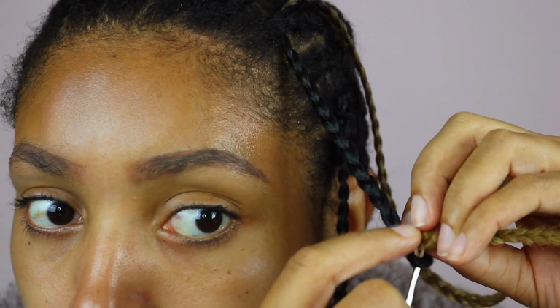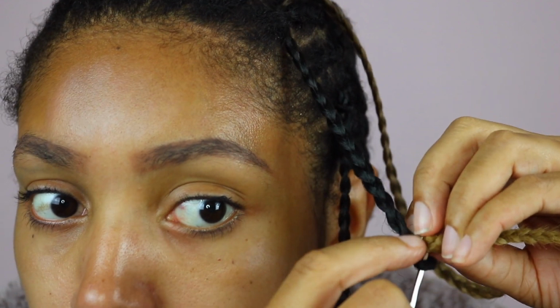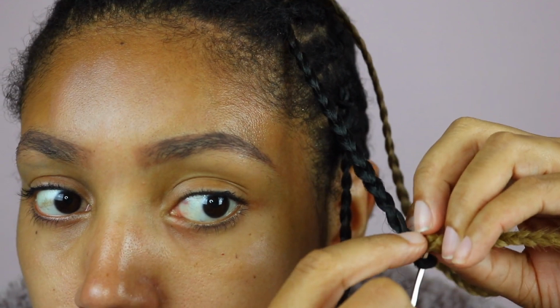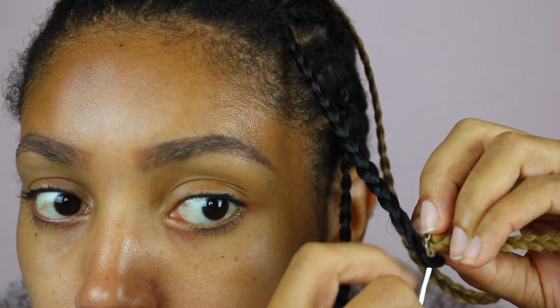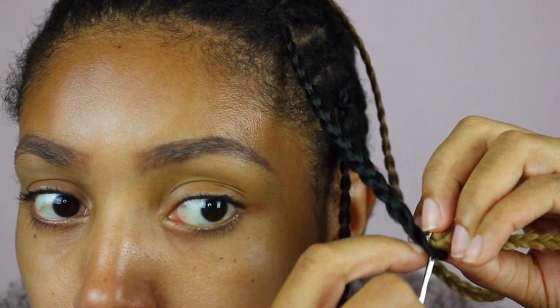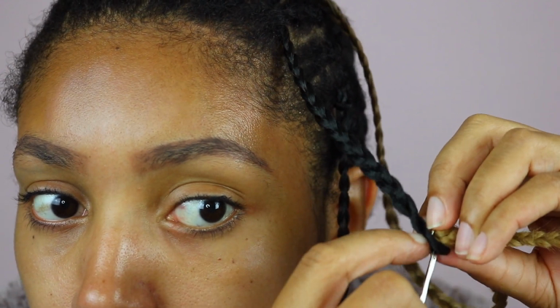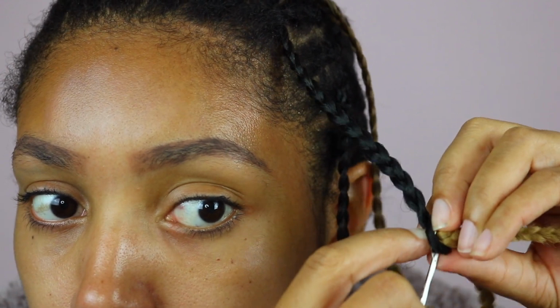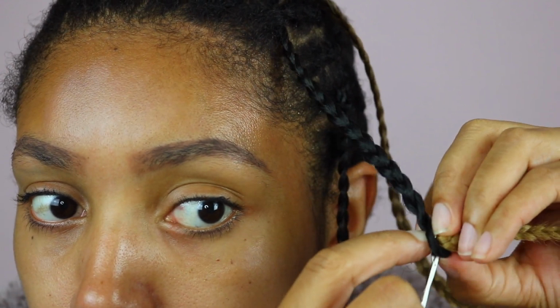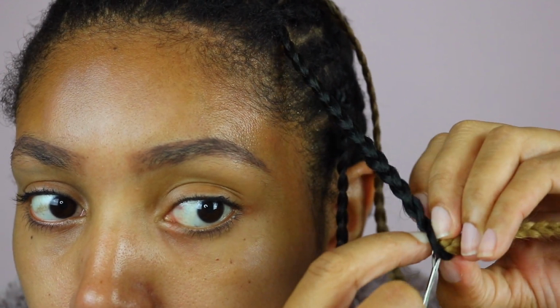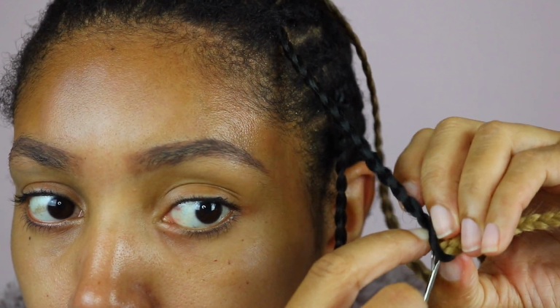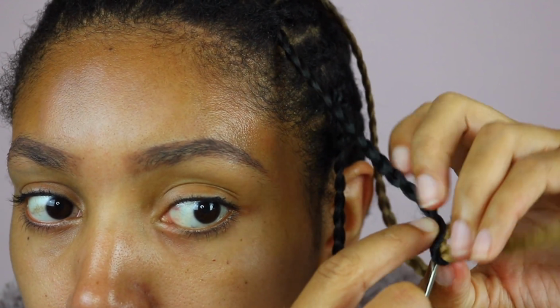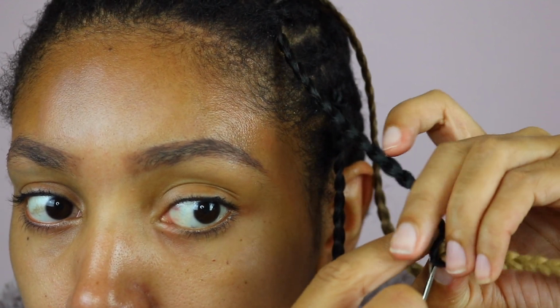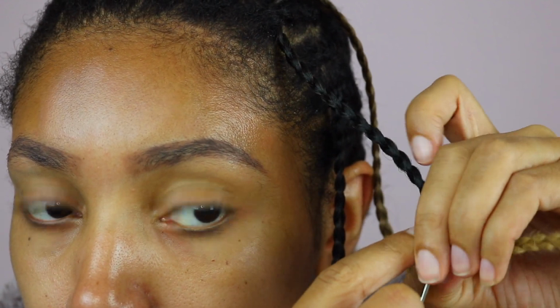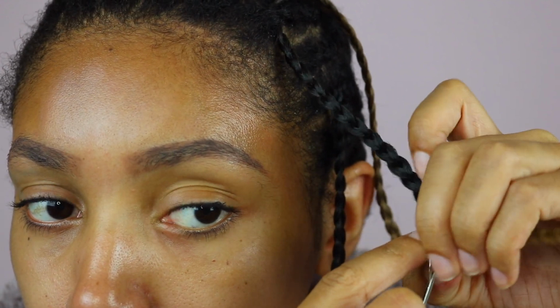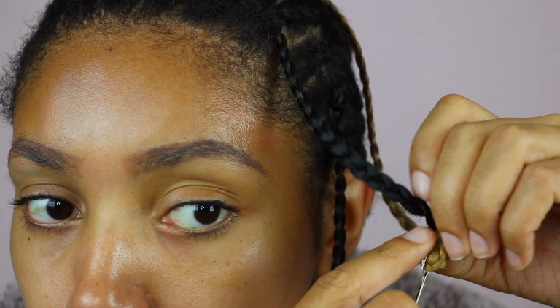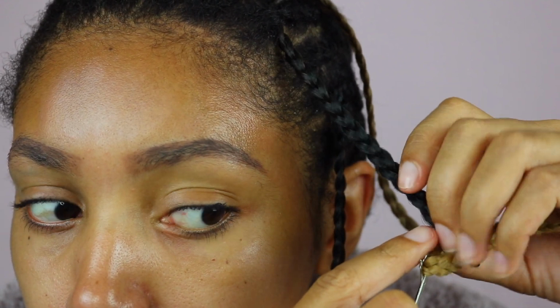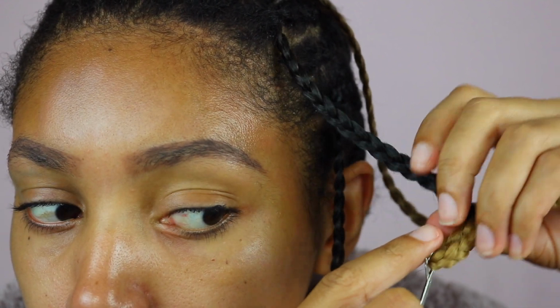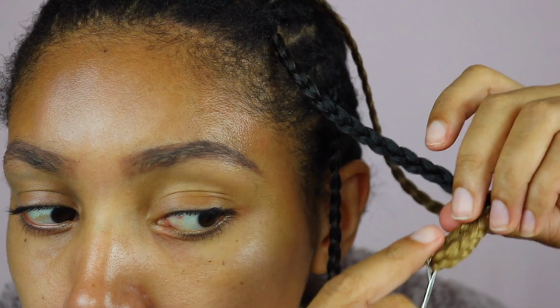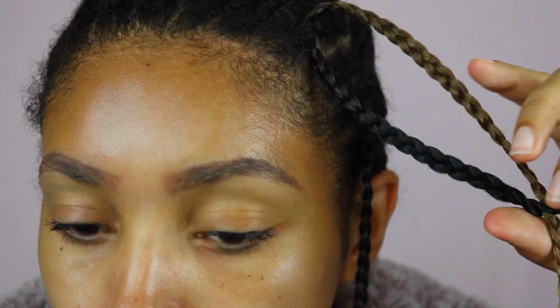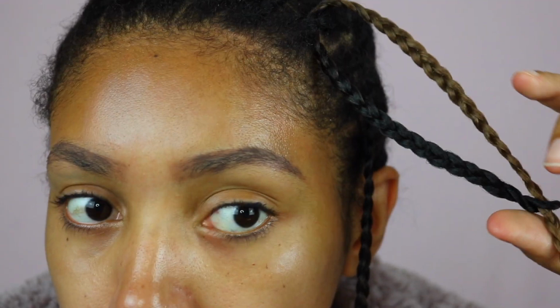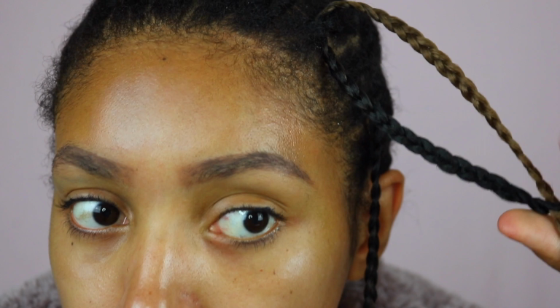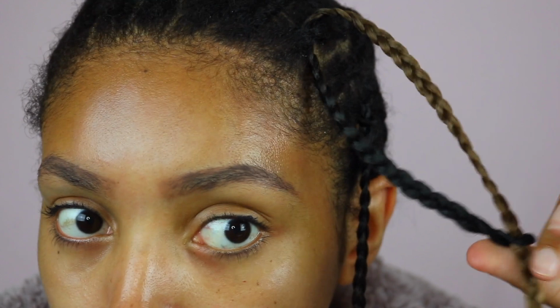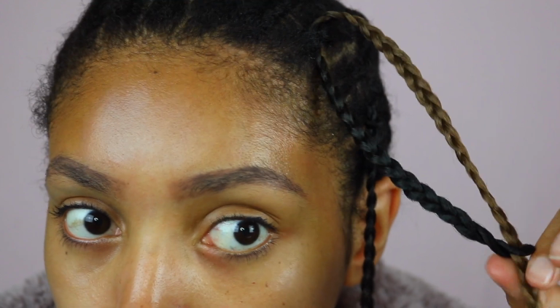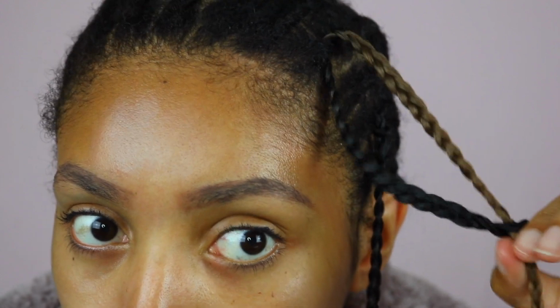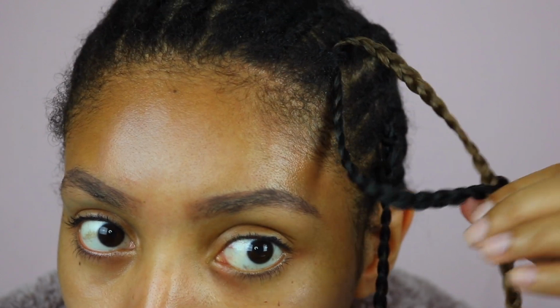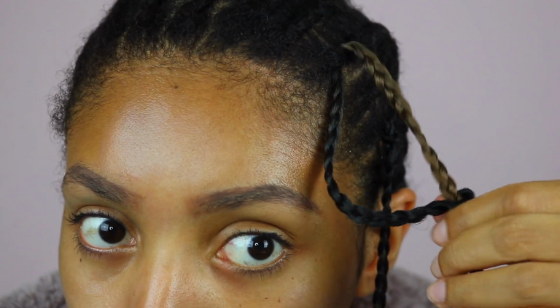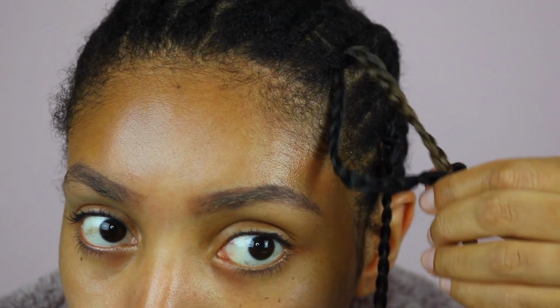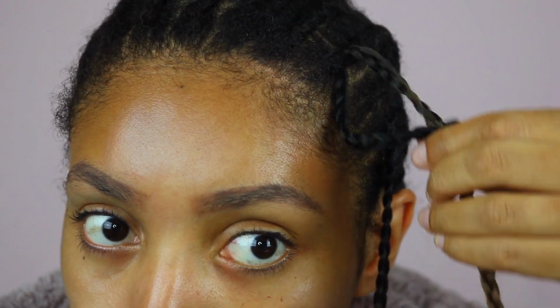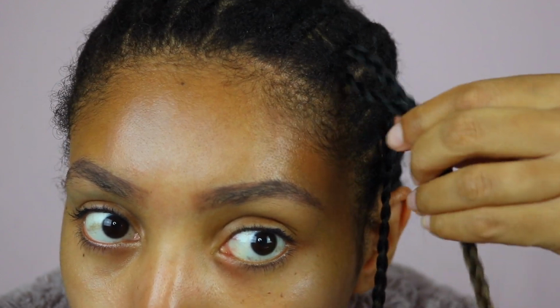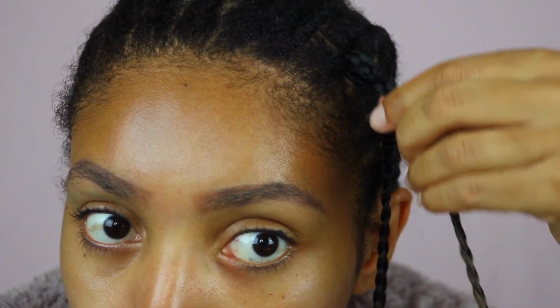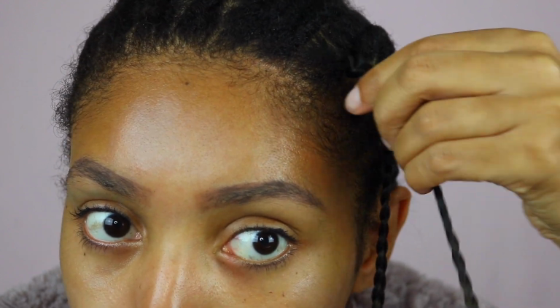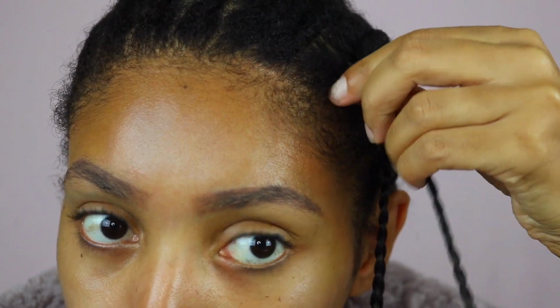I did not soak these braids in apple cider vinegar before installing them and even though I have a very sensitive scalp, I had no issues with irritation.